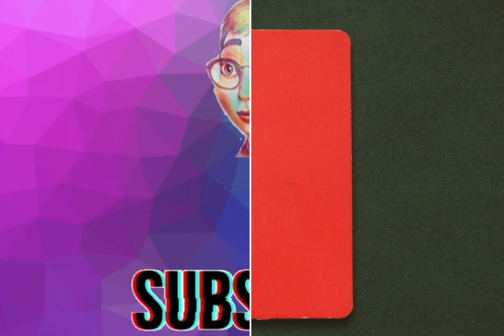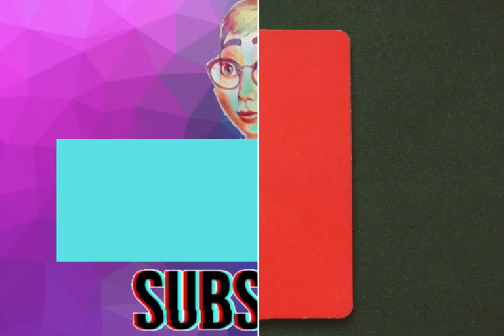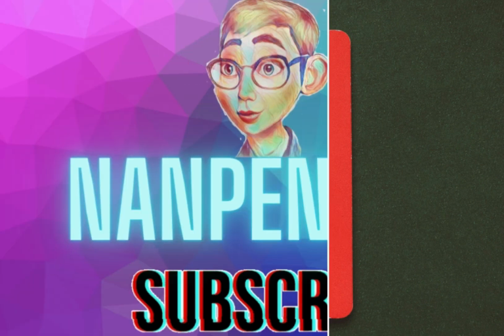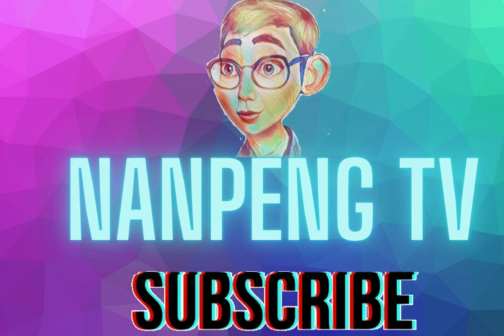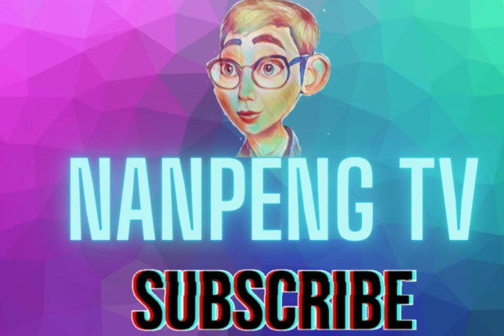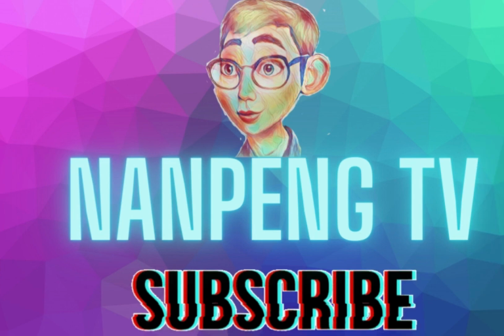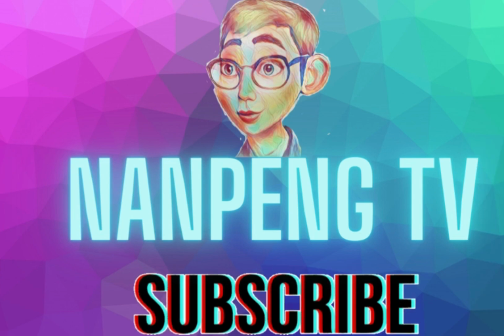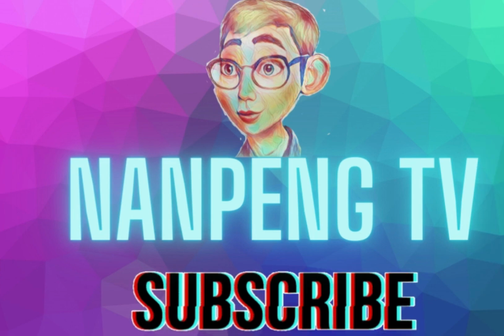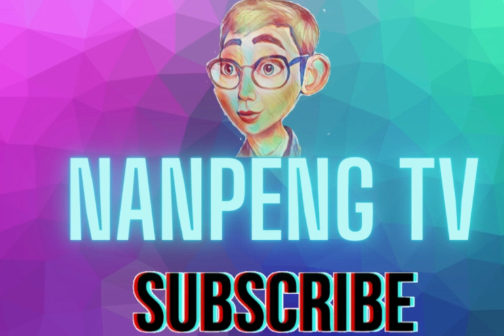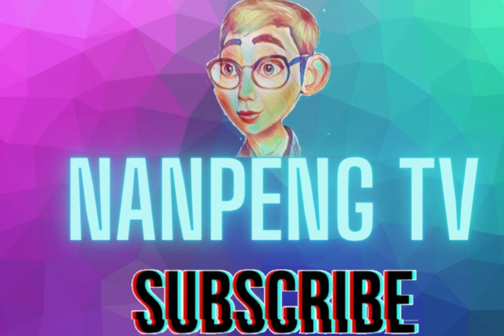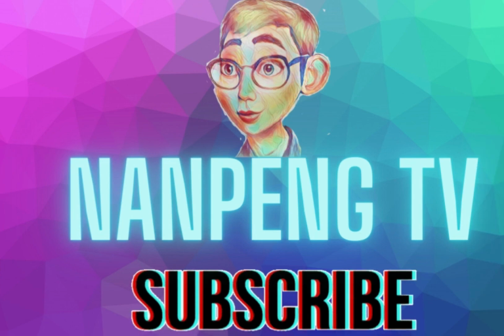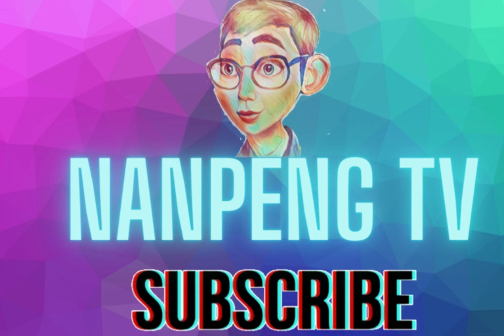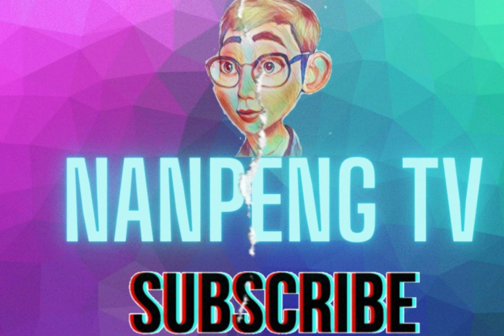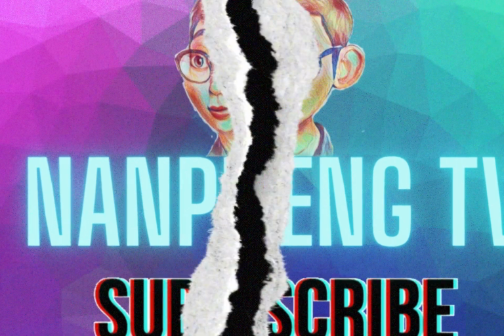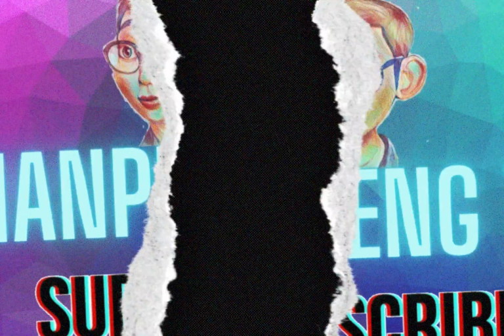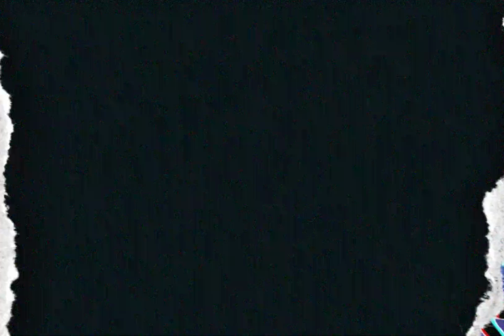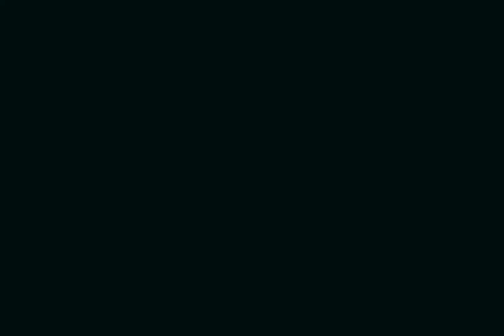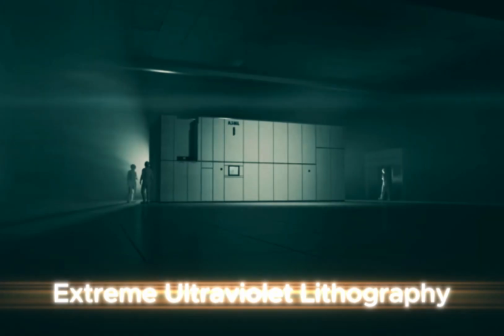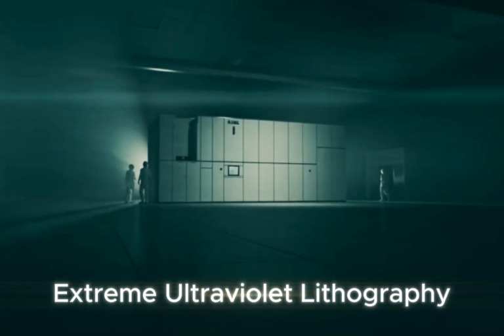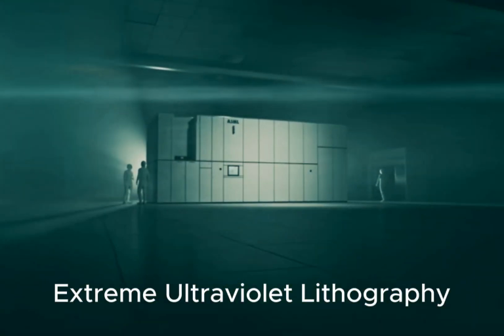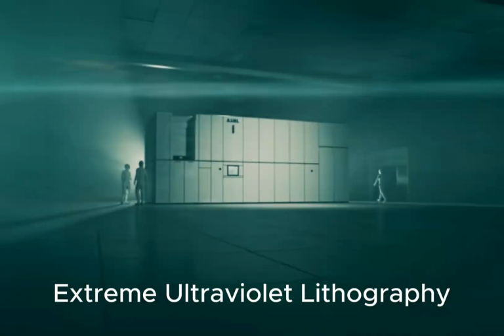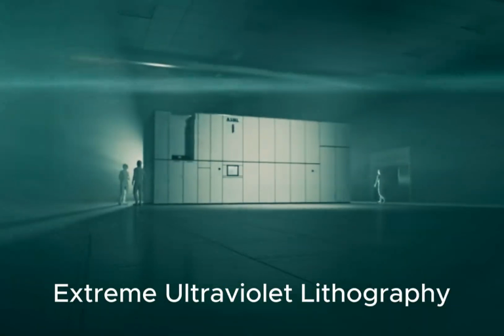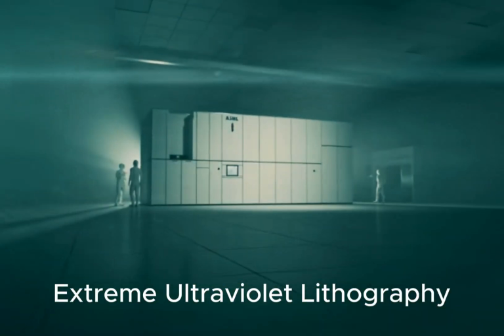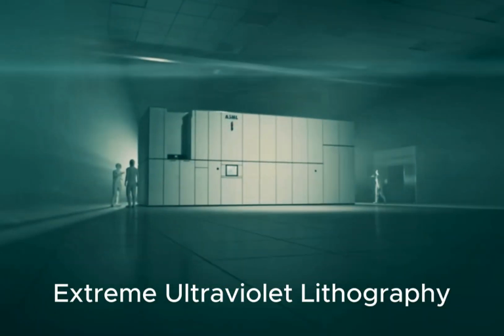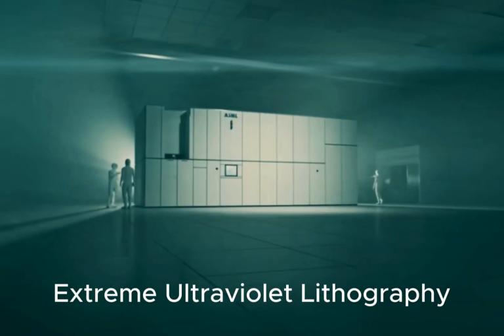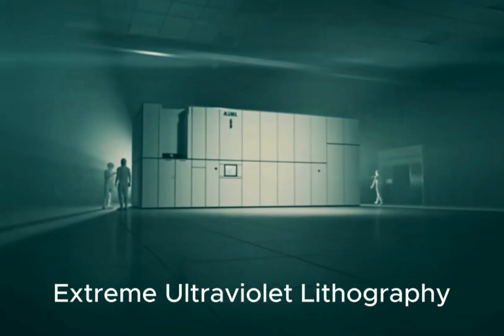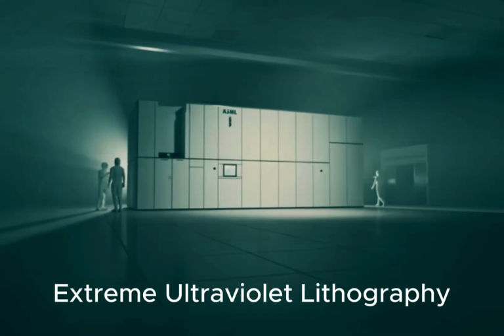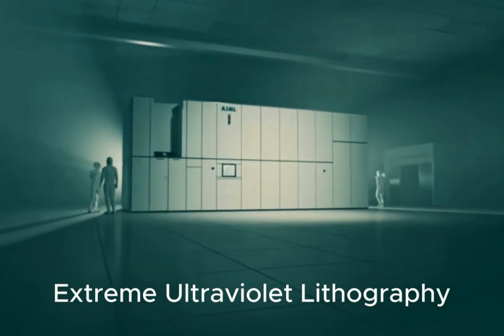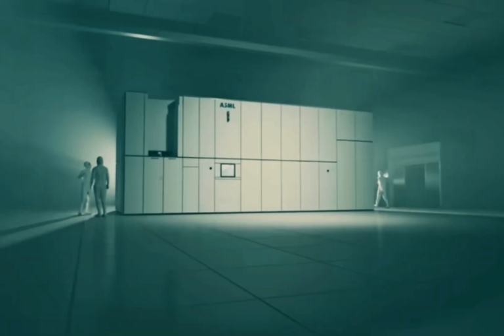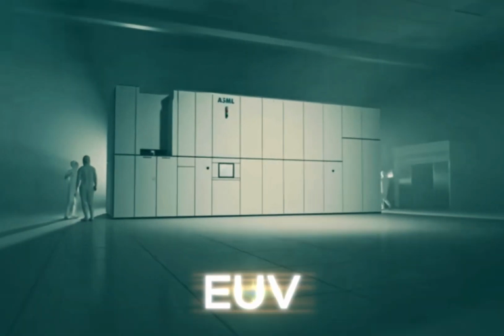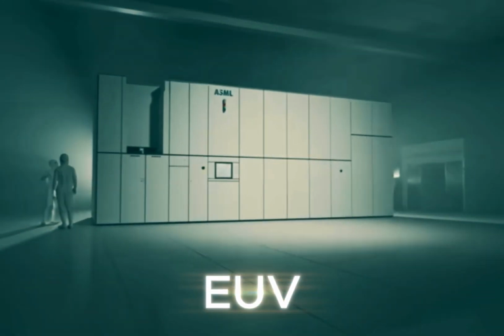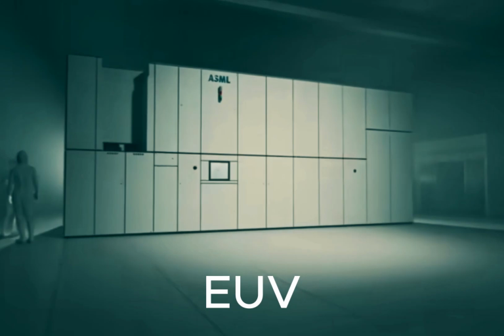Hey everyone, and welcome back to the channel. Let's talk about extreme ultraviolet lithography, or EUV.